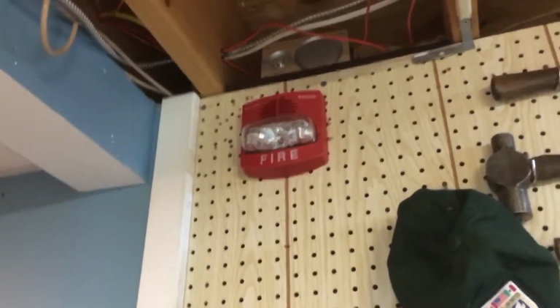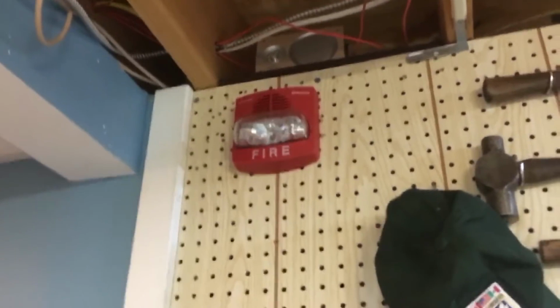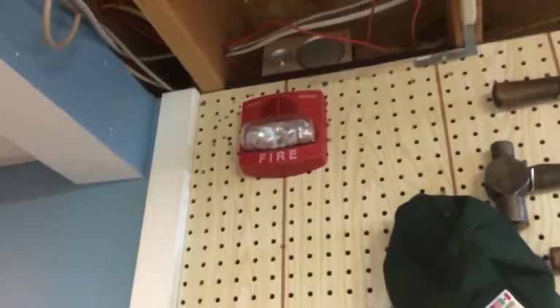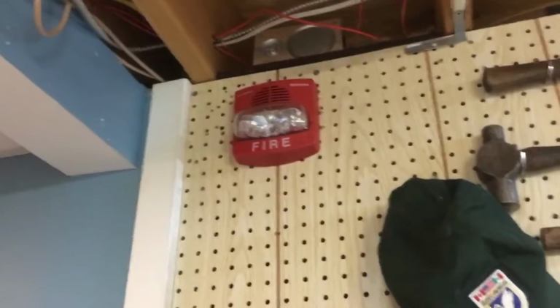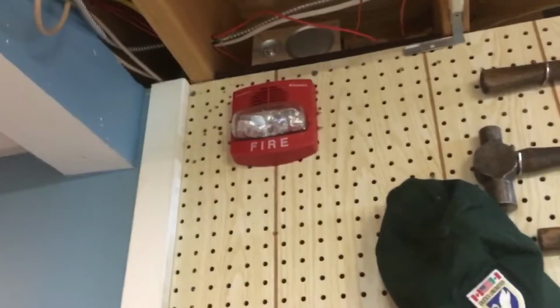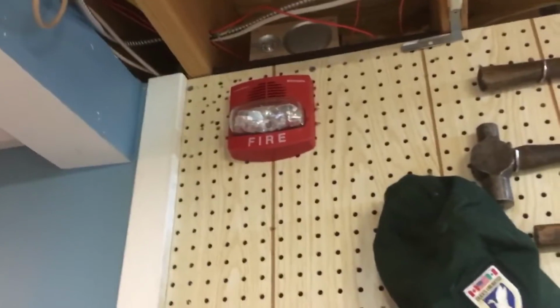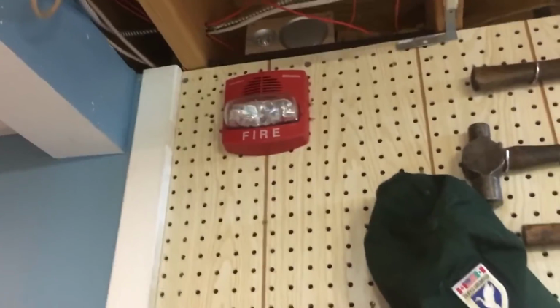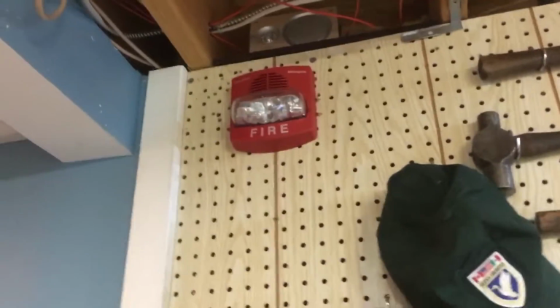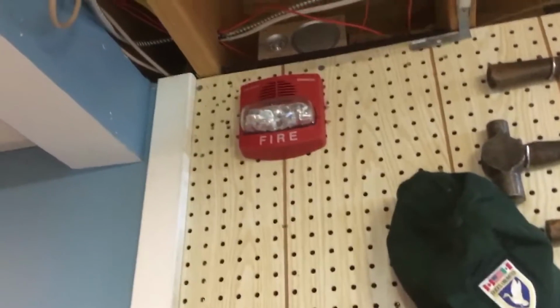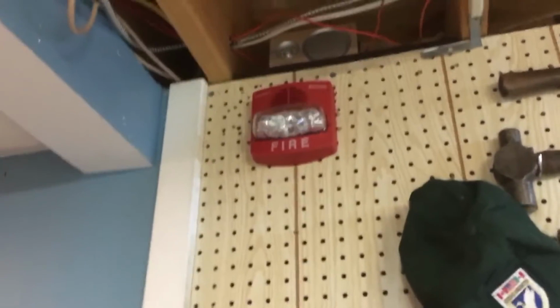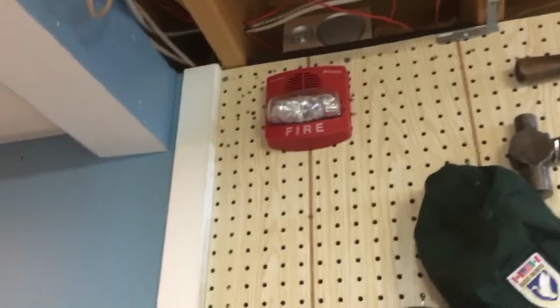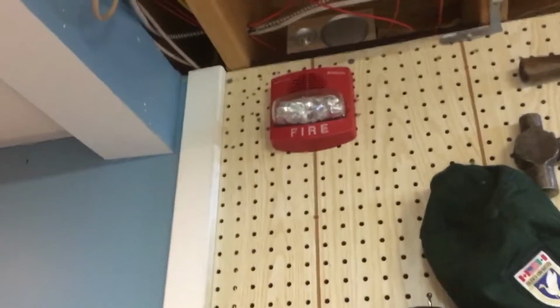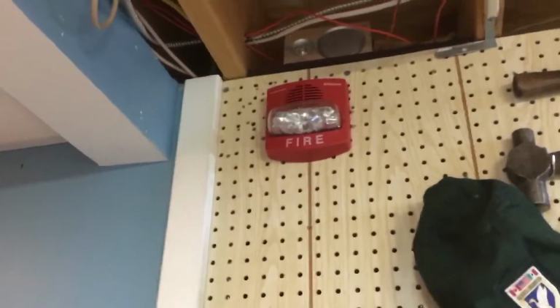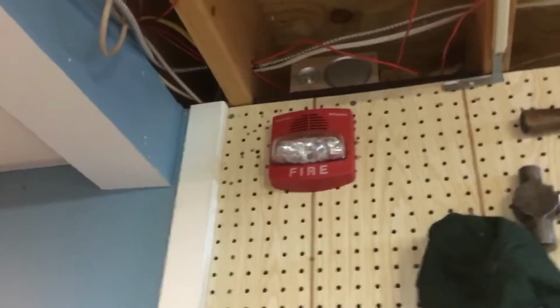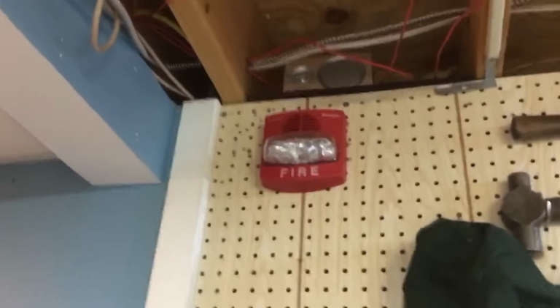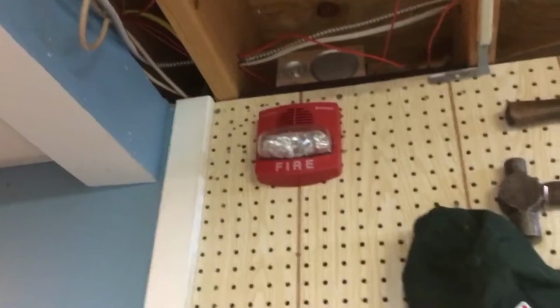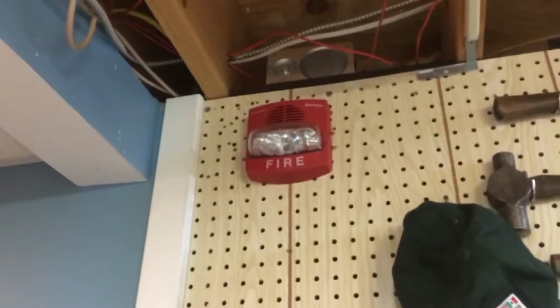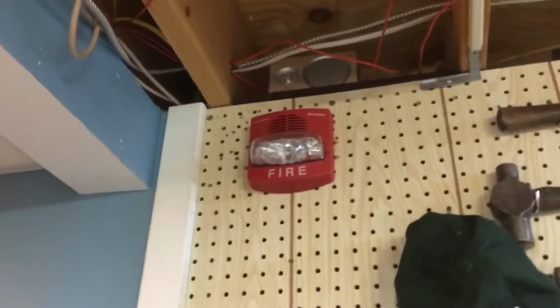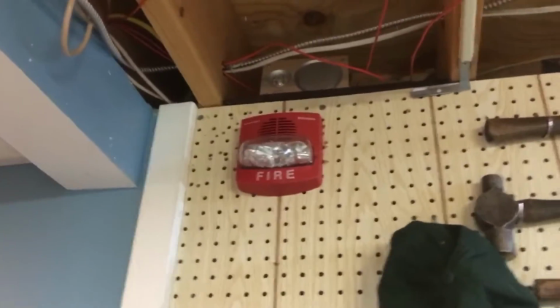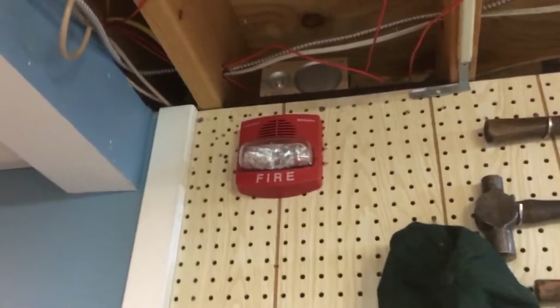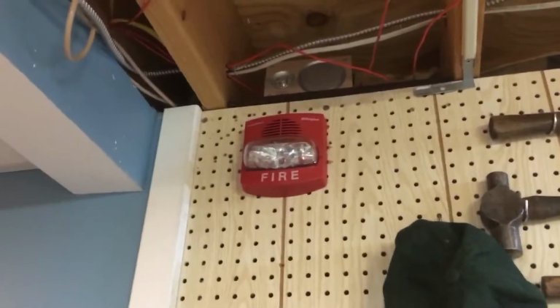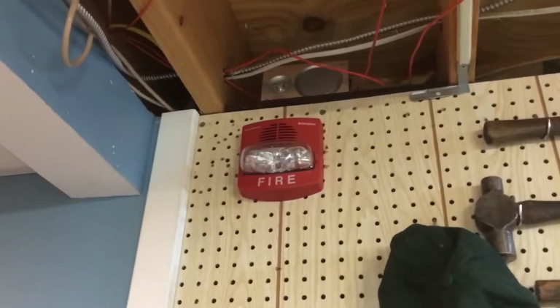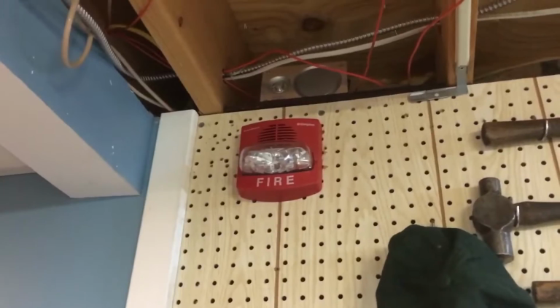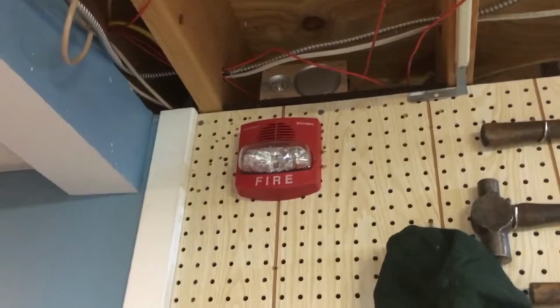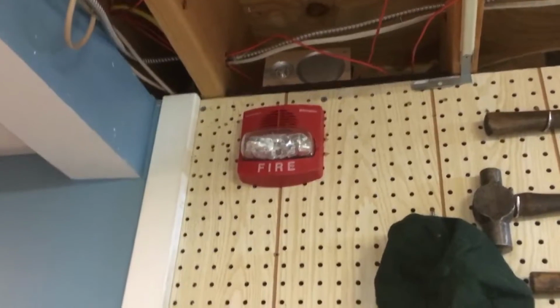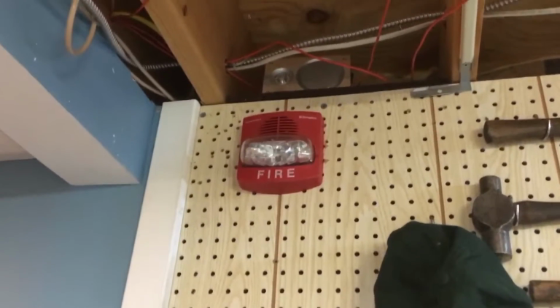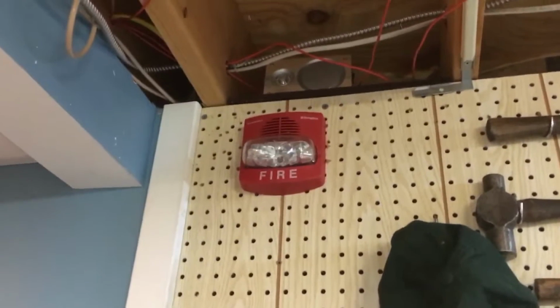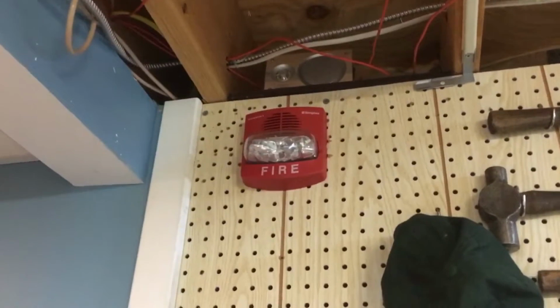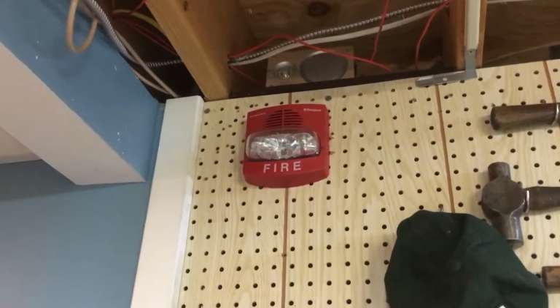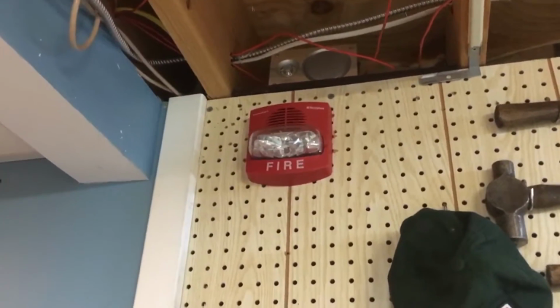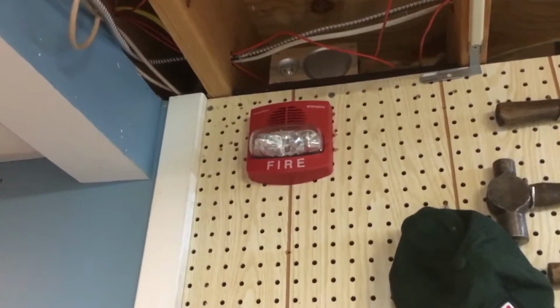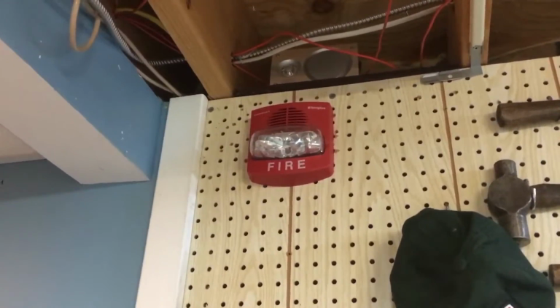Hello YouTube, this is Henbasket and welcome to Fire Alarm Friday.